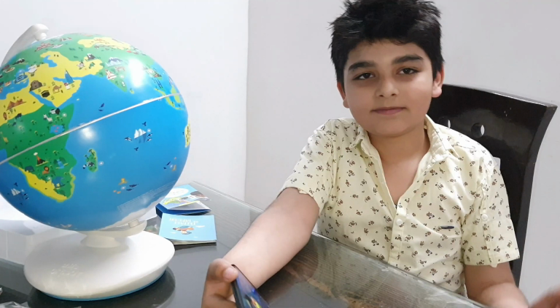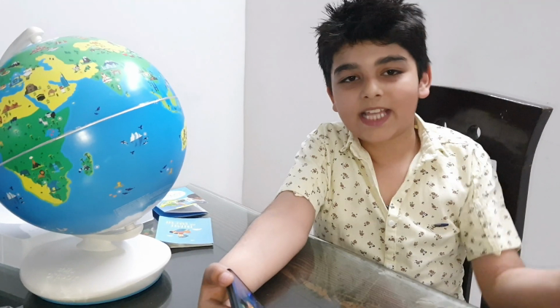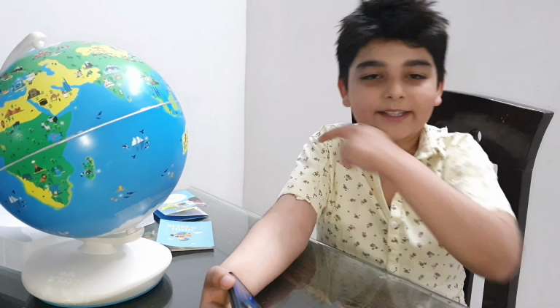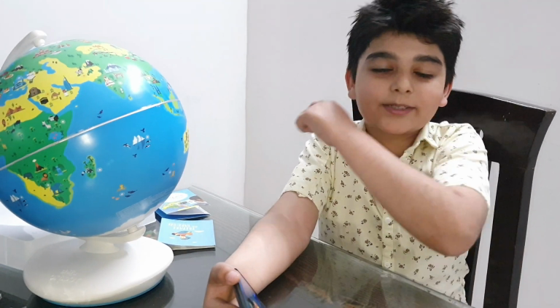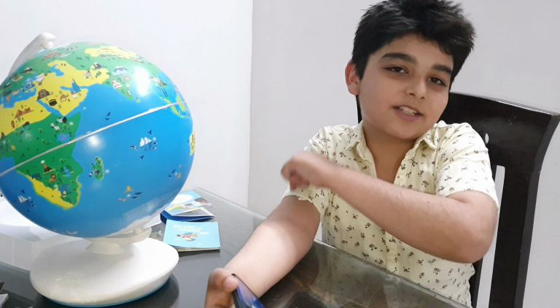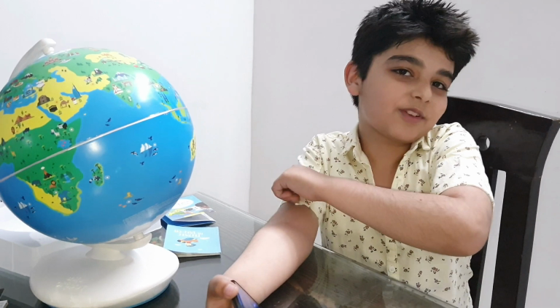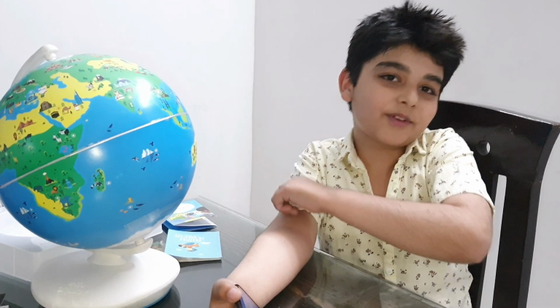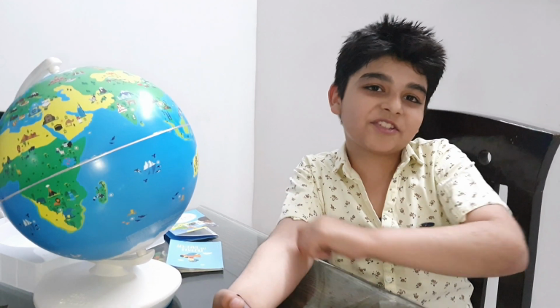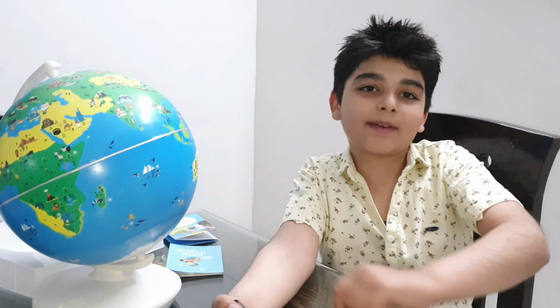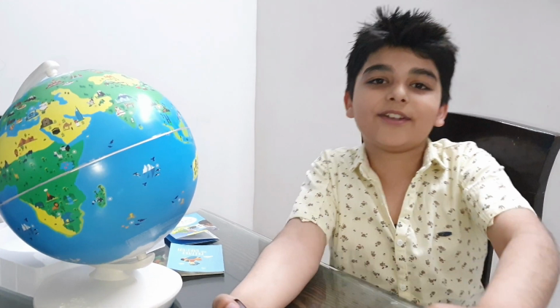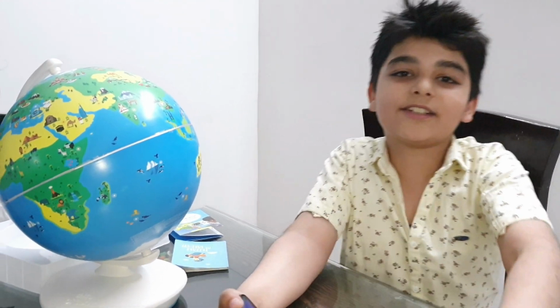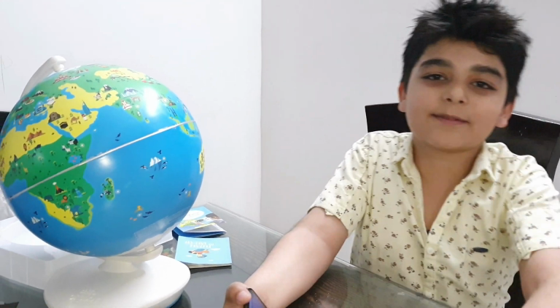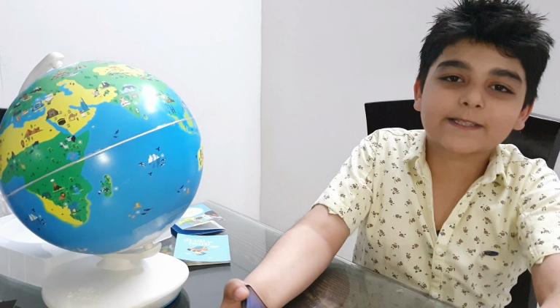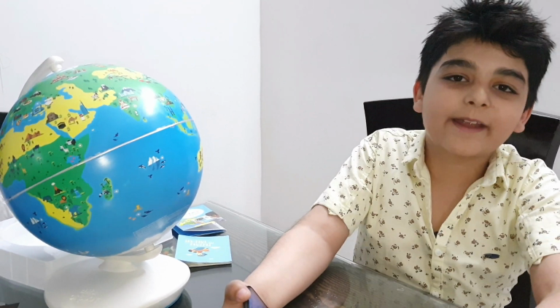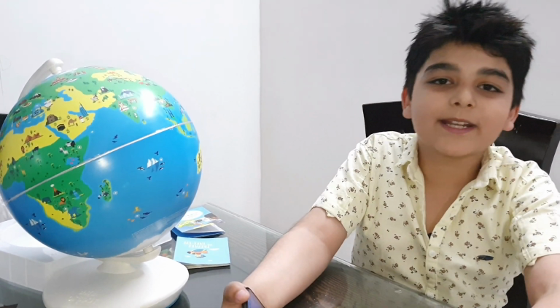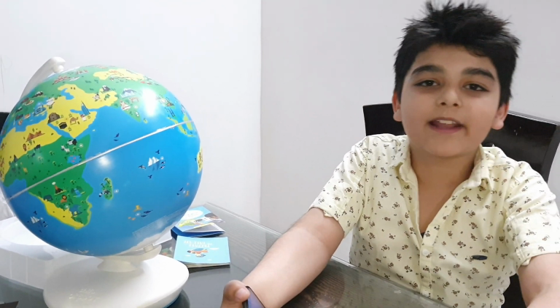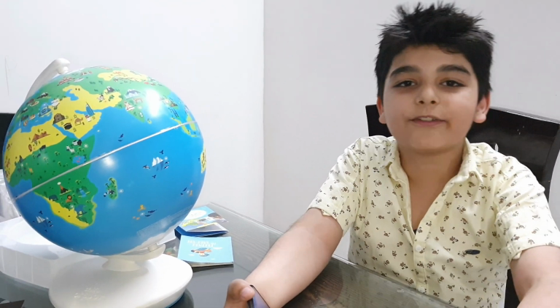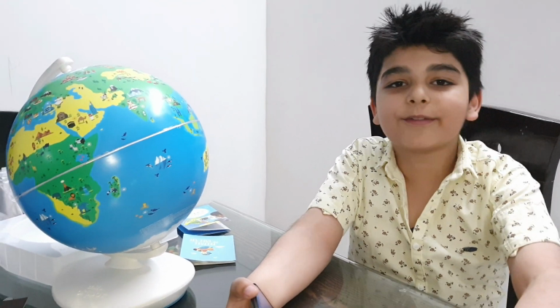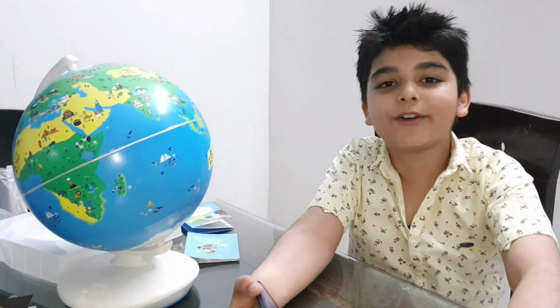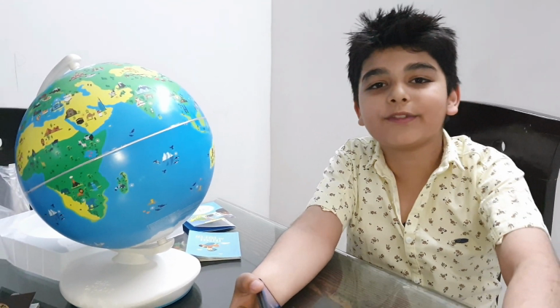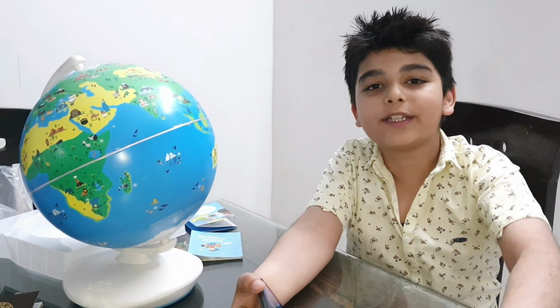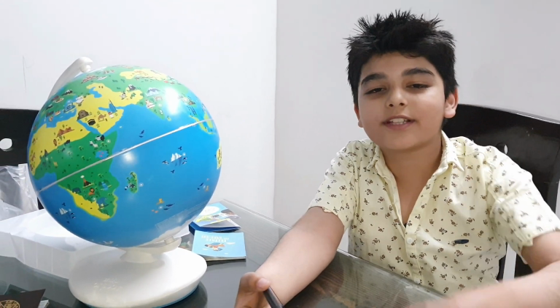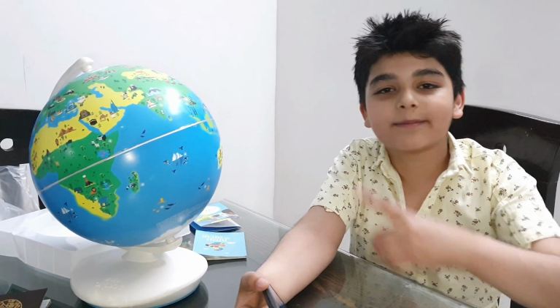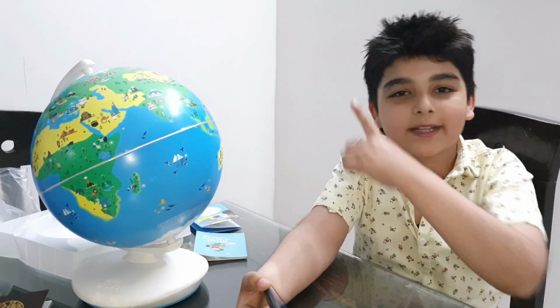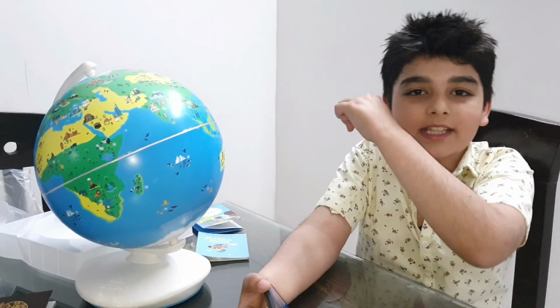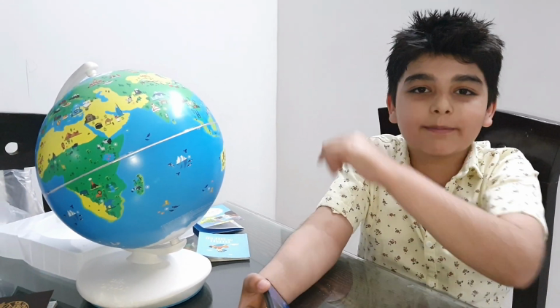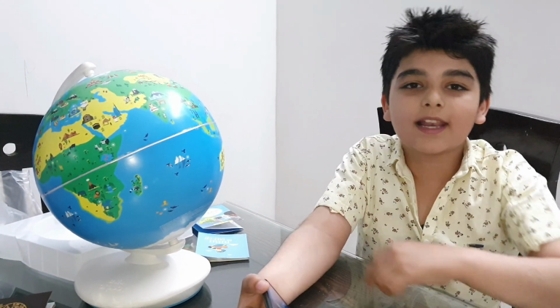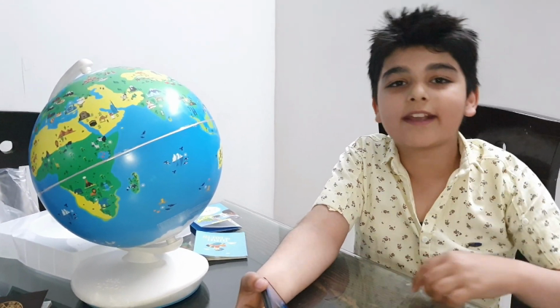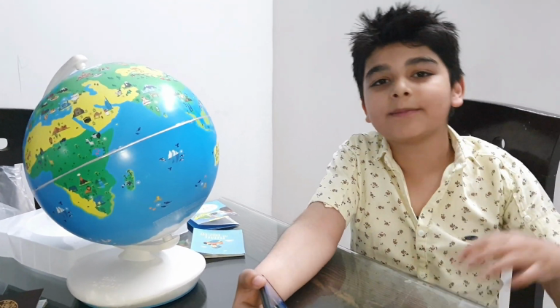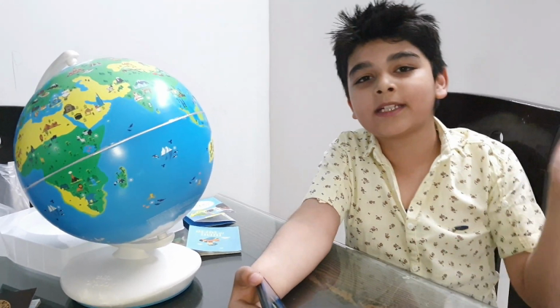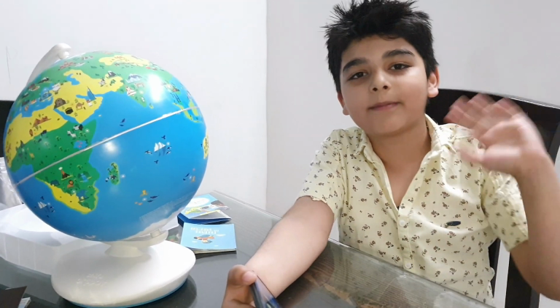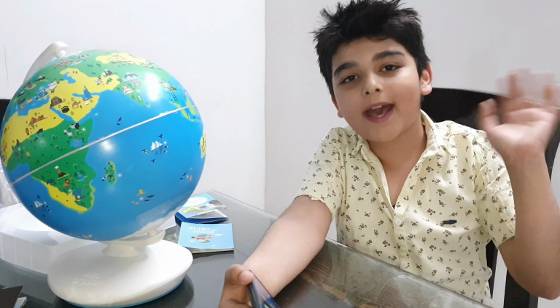Thank you guys for watching my video. Subscribe and like for more videos, and press that like and bell button. Bye.